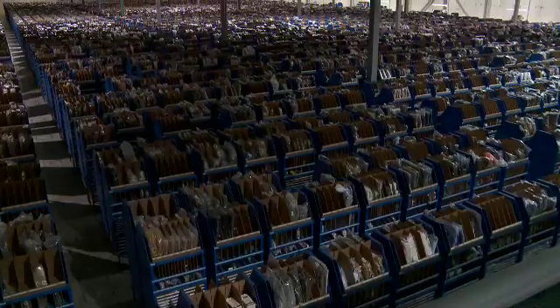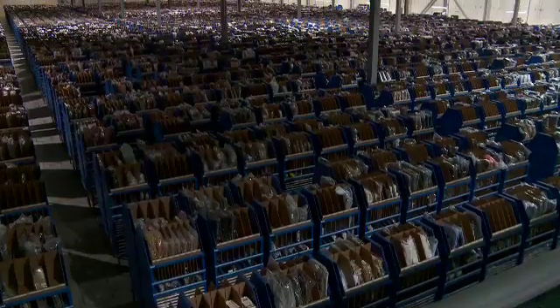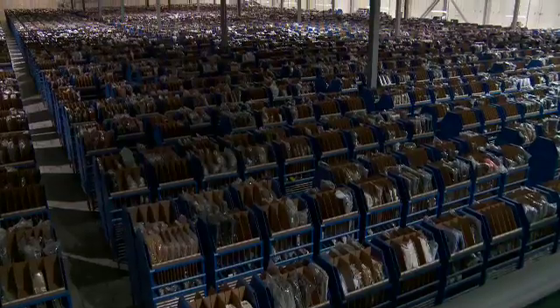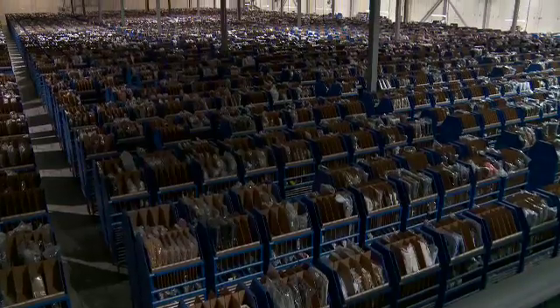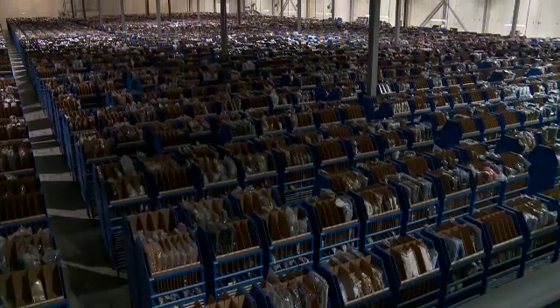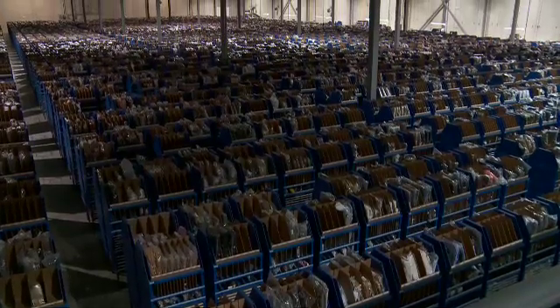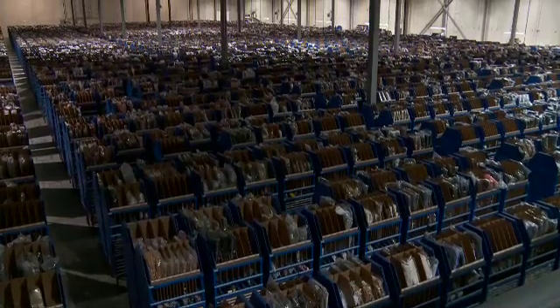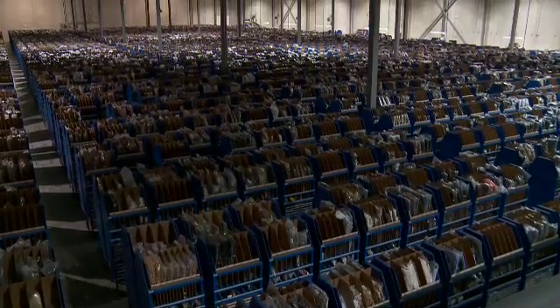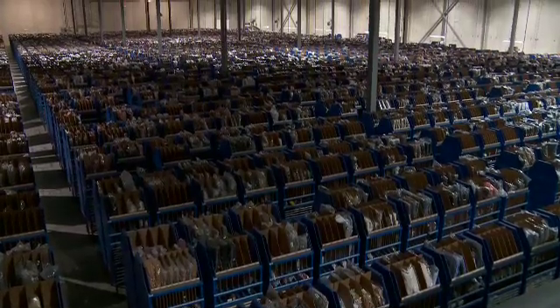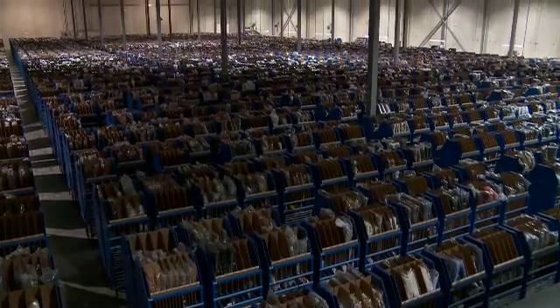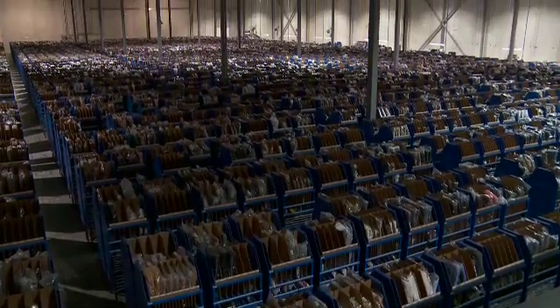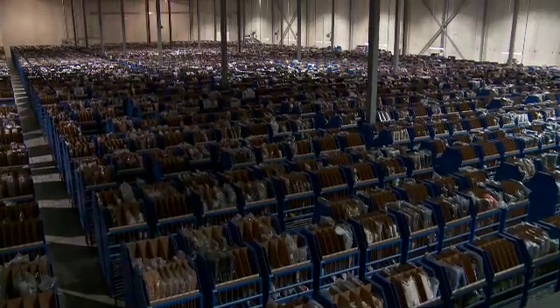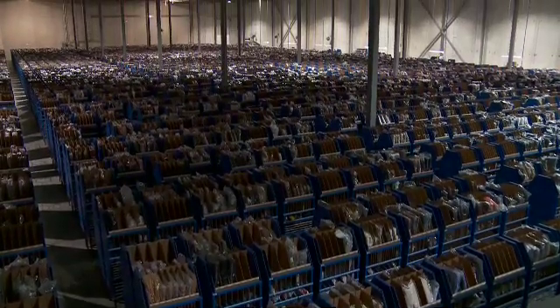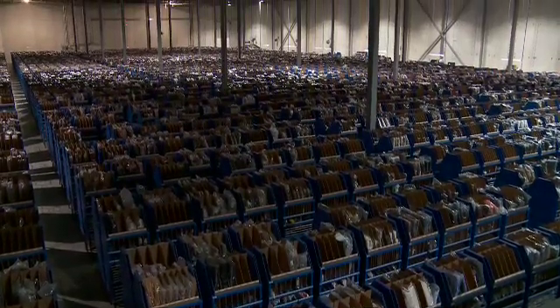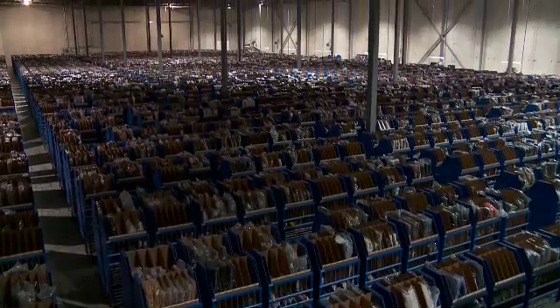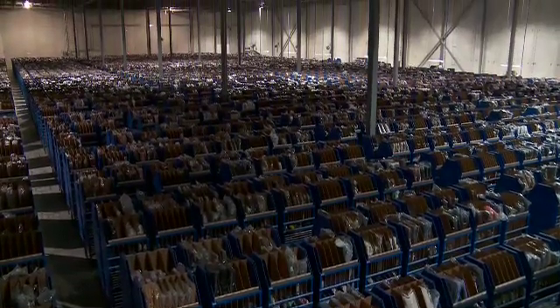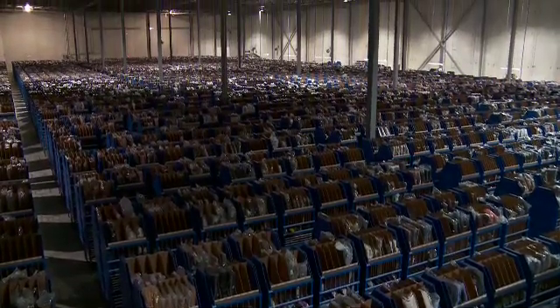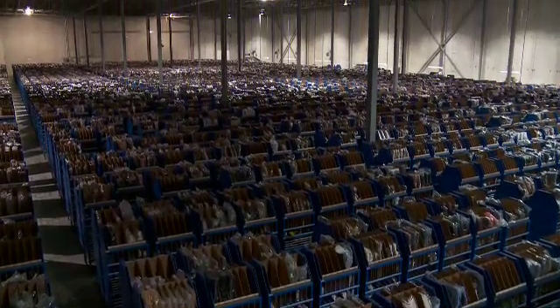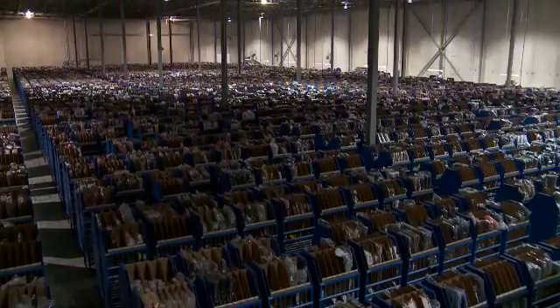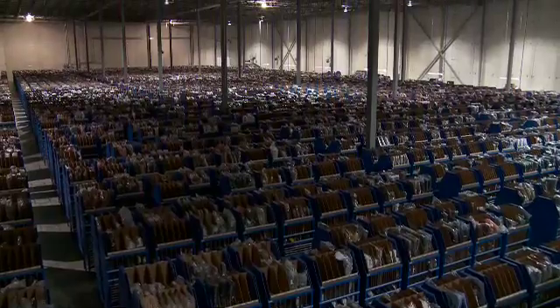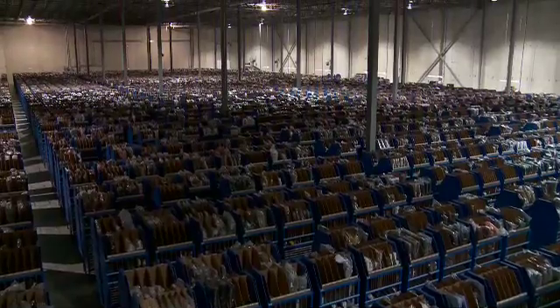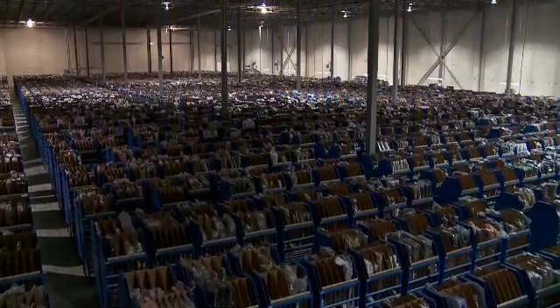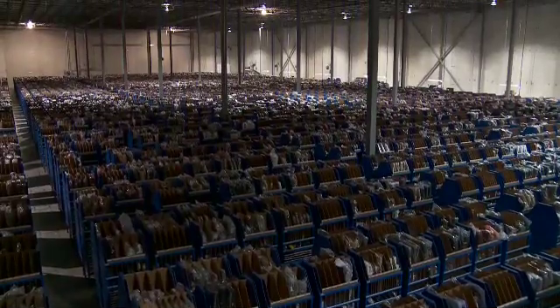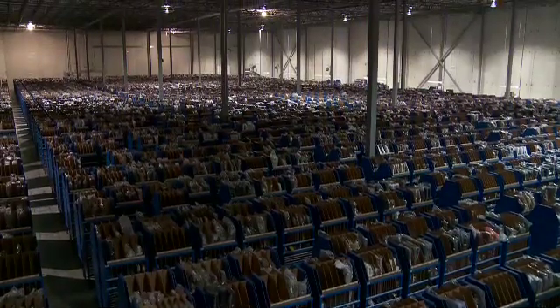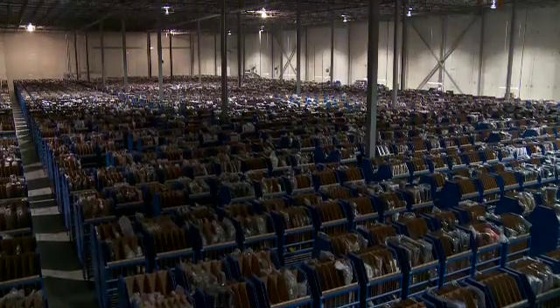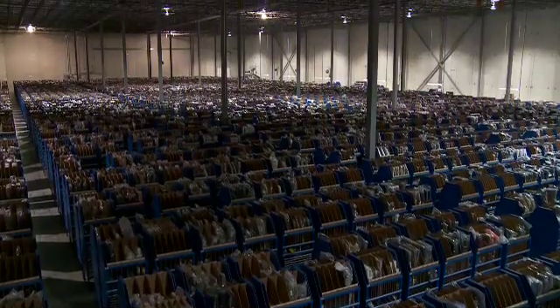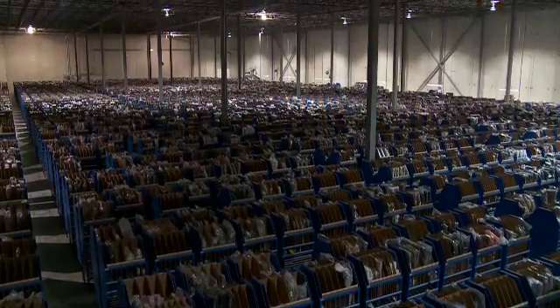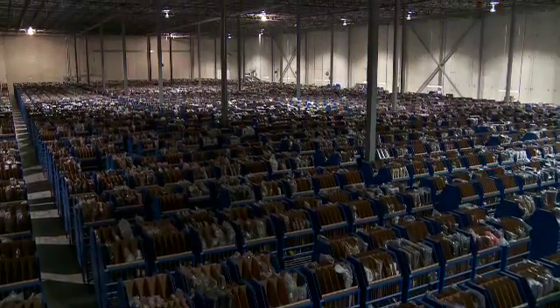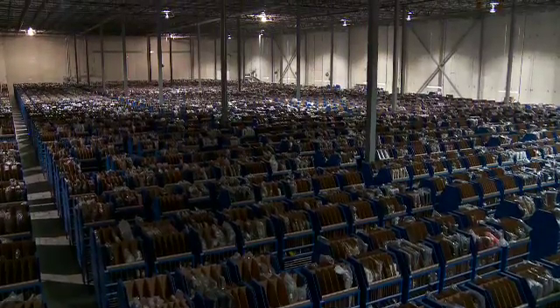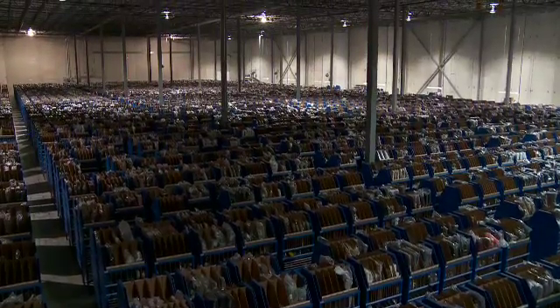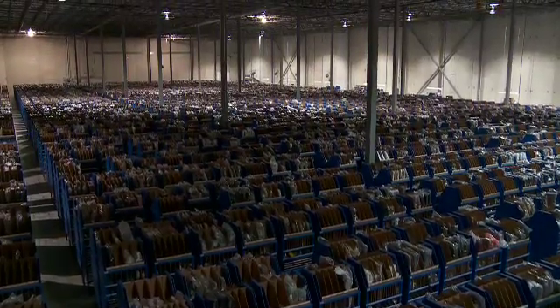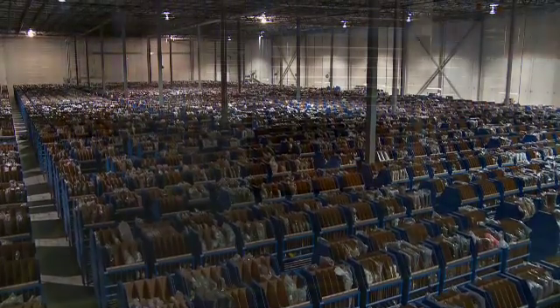The storage density in this part of the building where we've installed Kiva is approximately 80% better than our square footage utilization in the traditional part of the building.